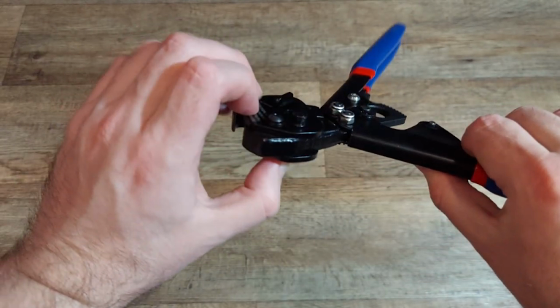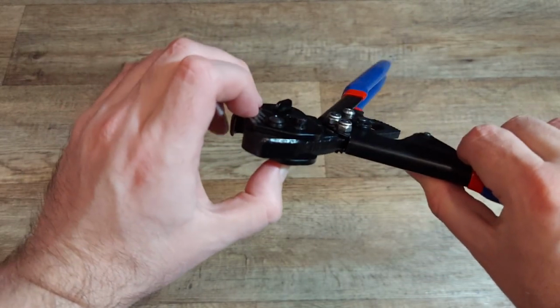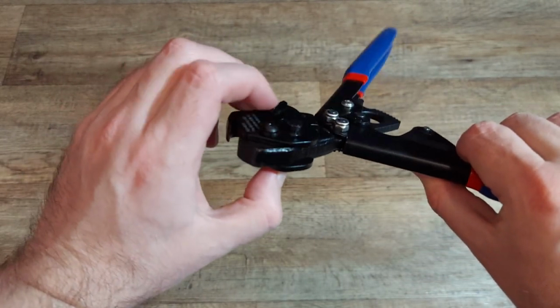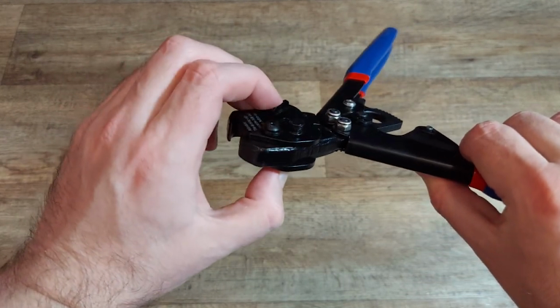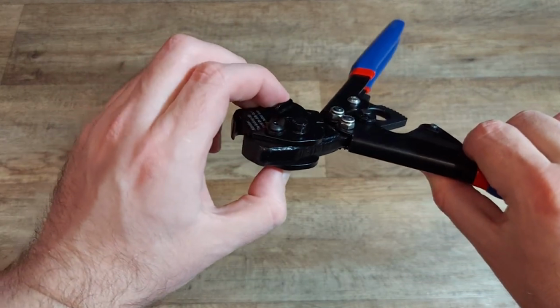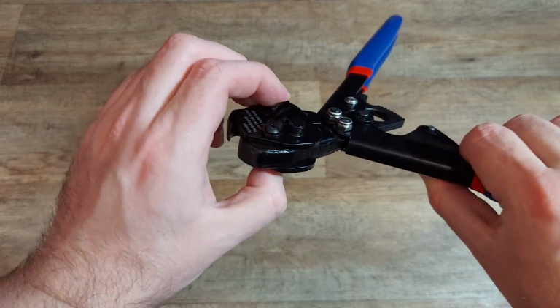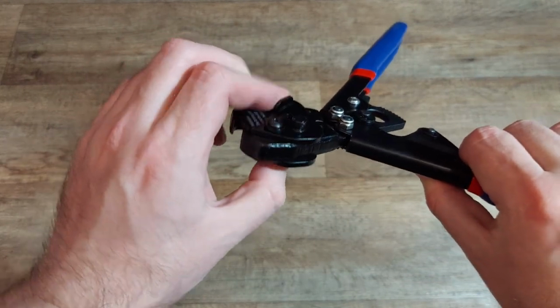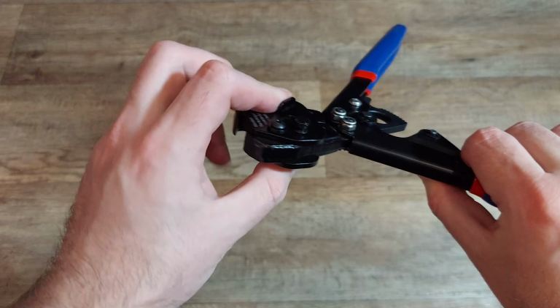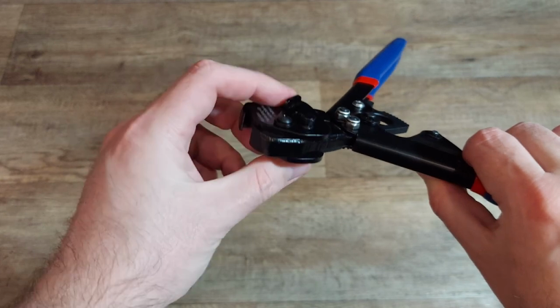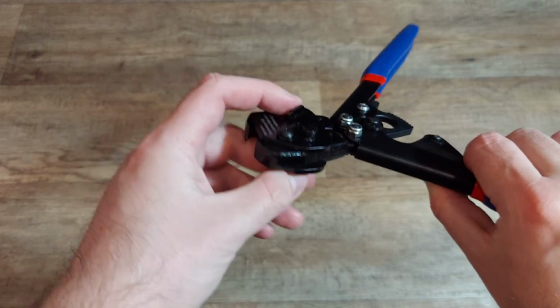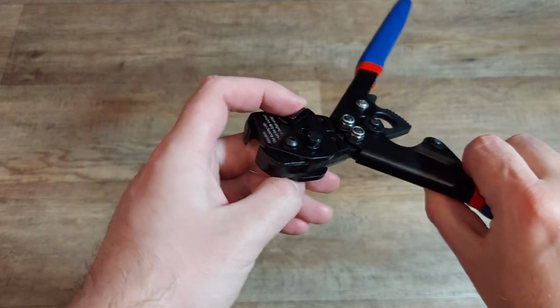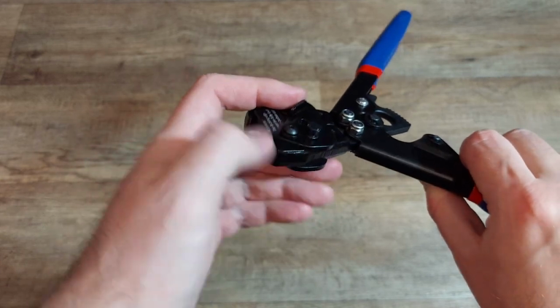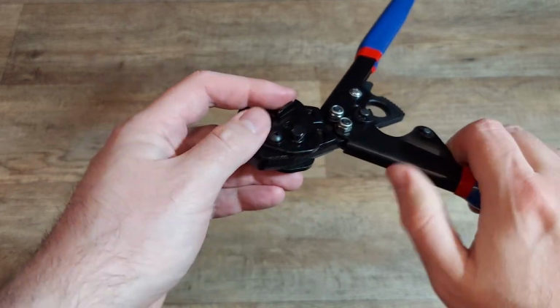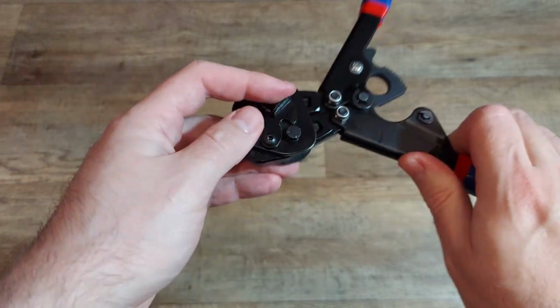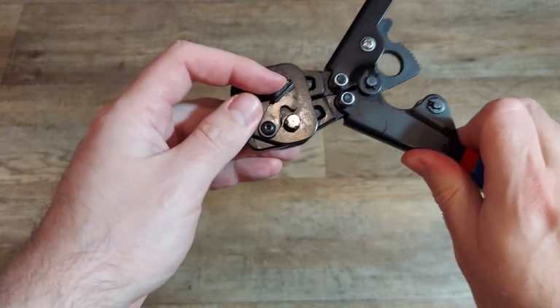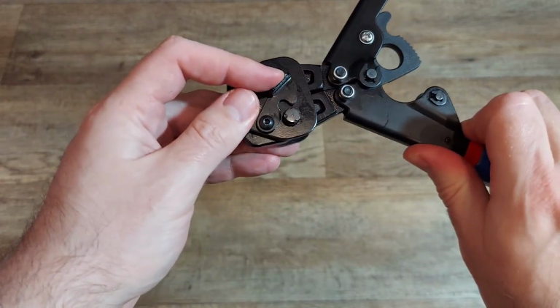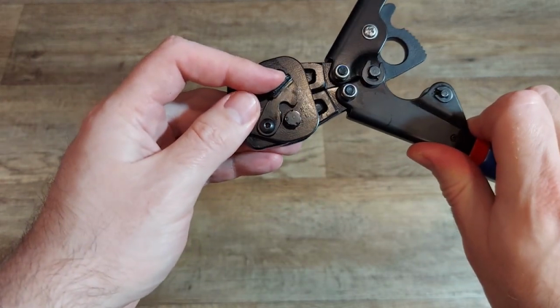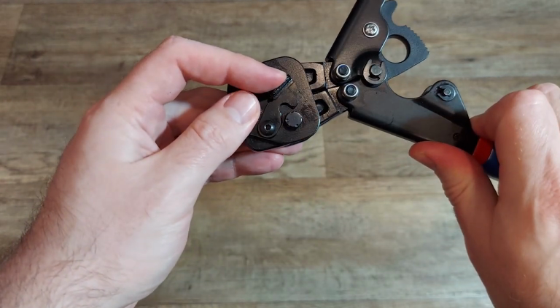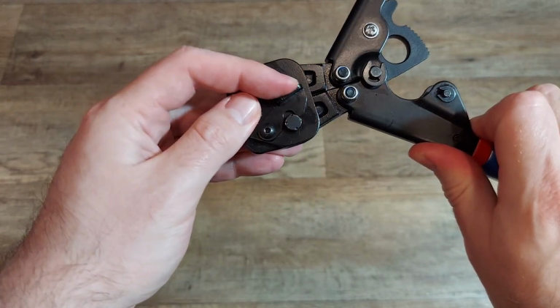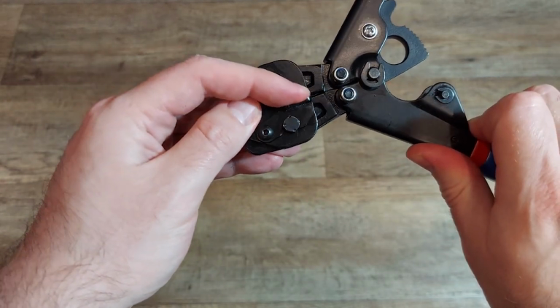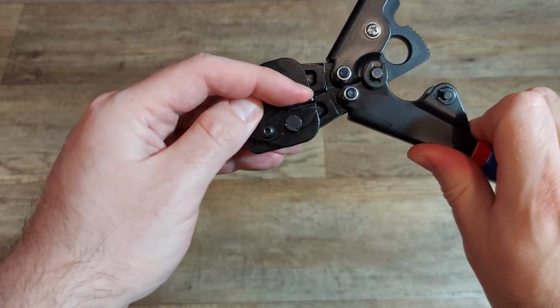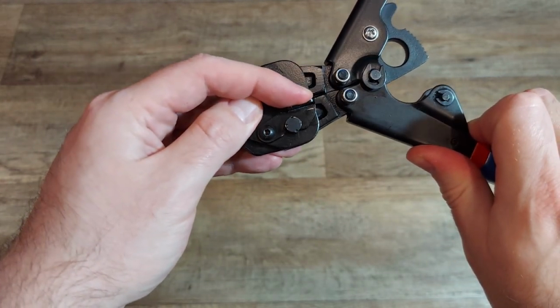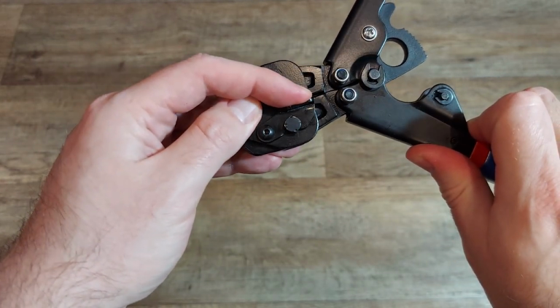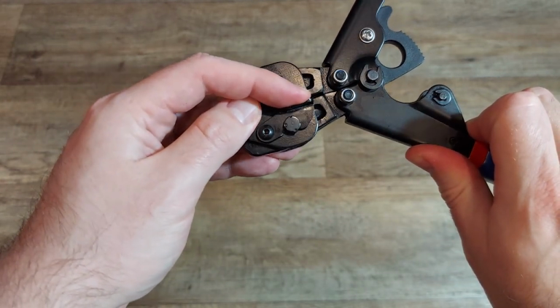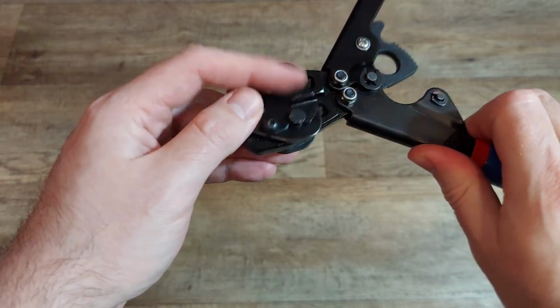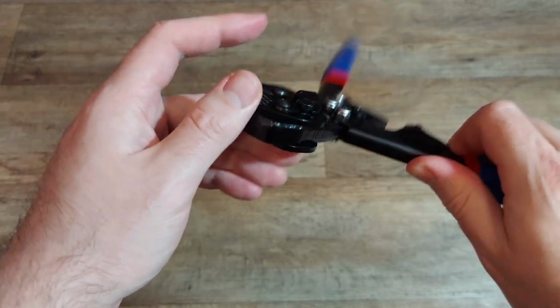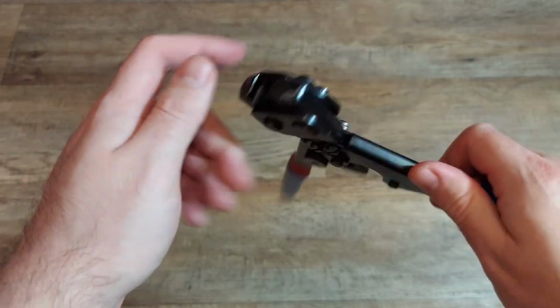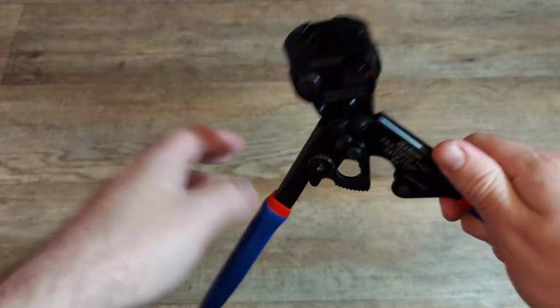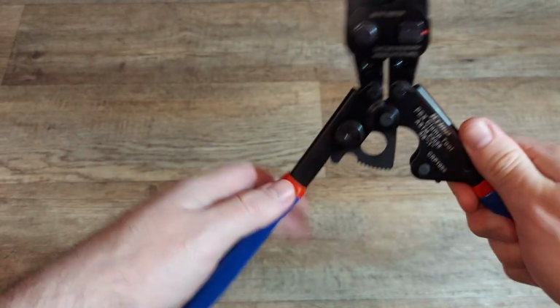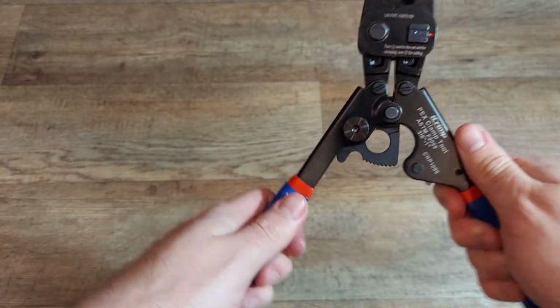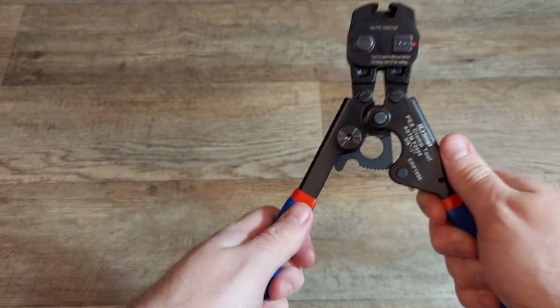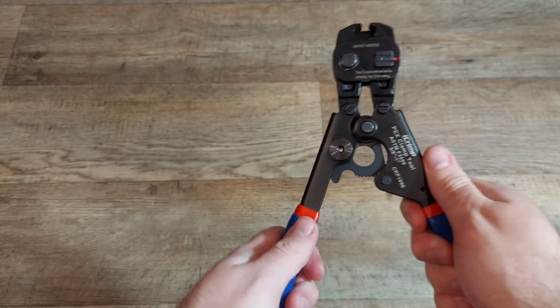Basically to crimp, you rotate the number one to the red dot, and for cutting you rotate the number two.